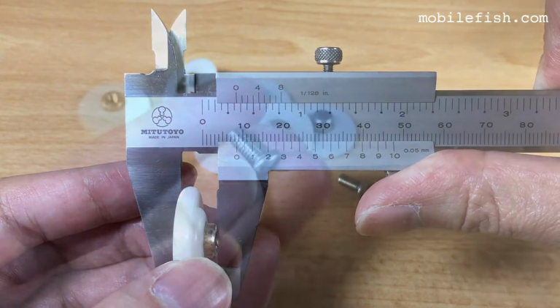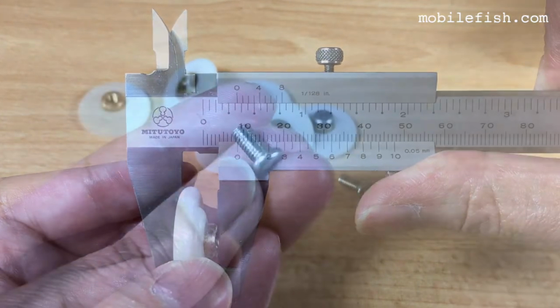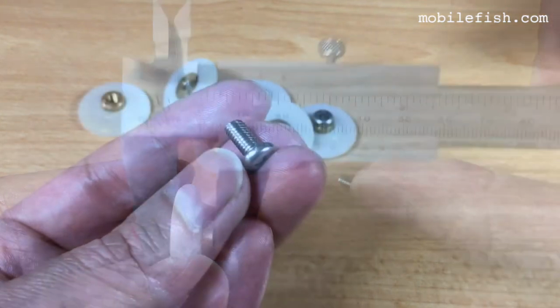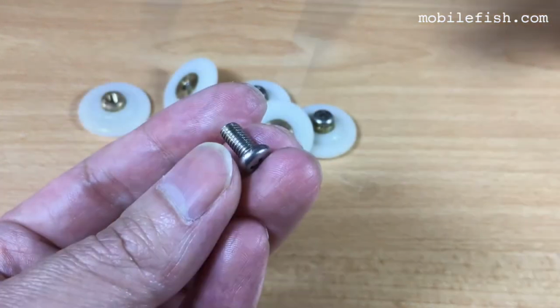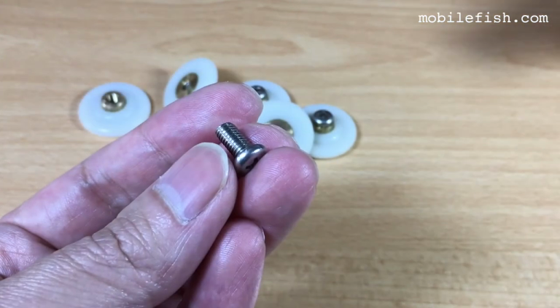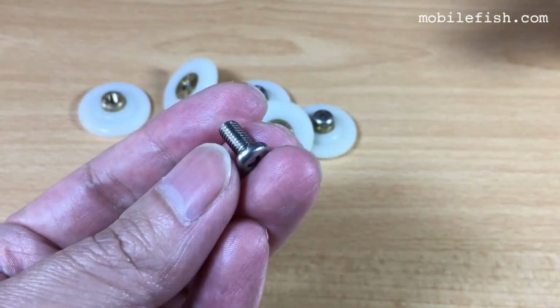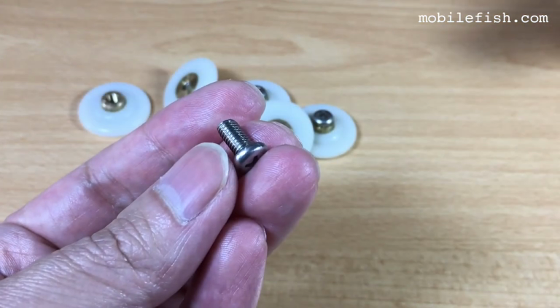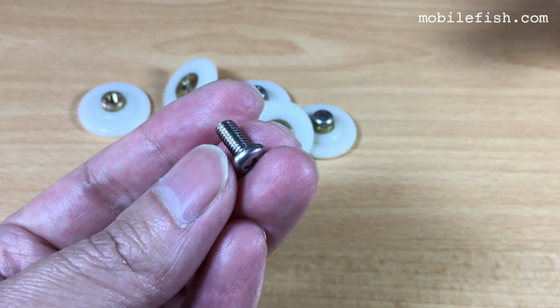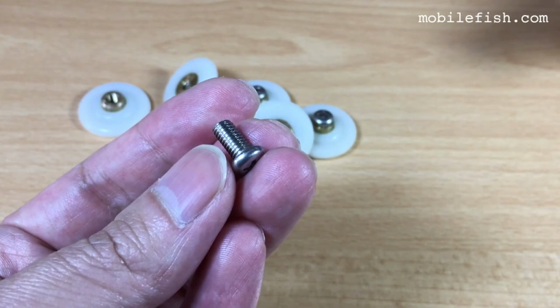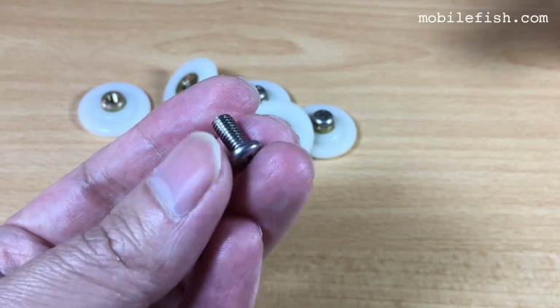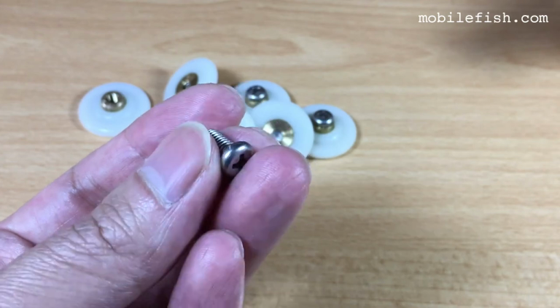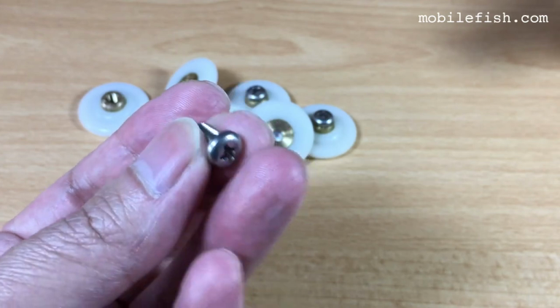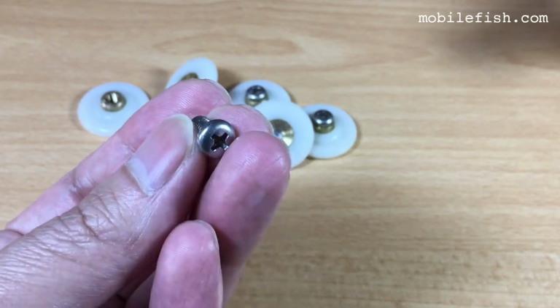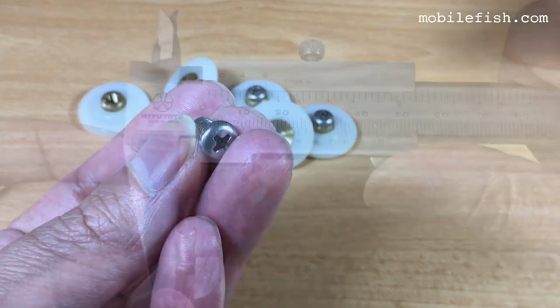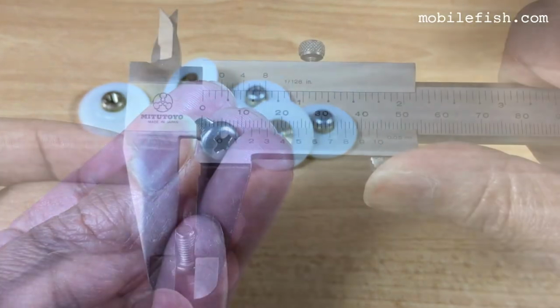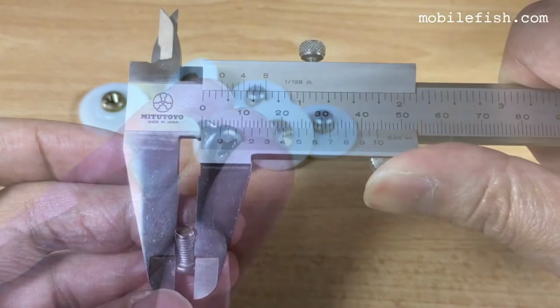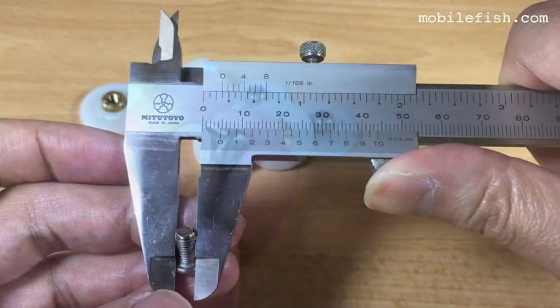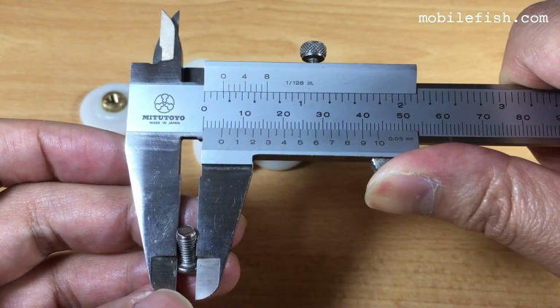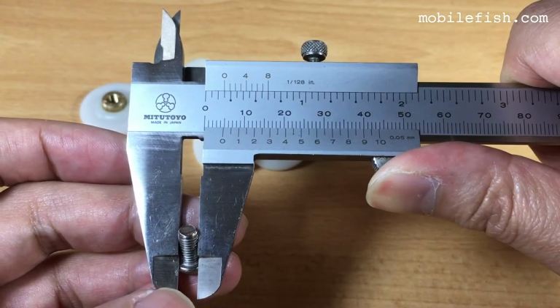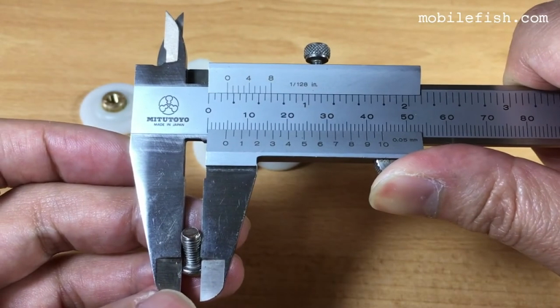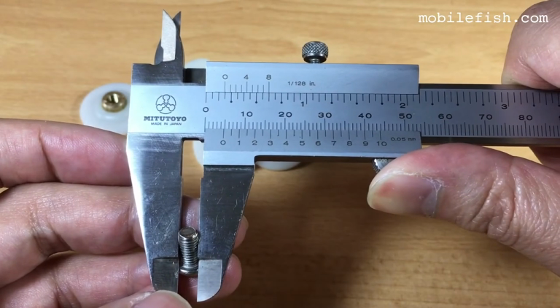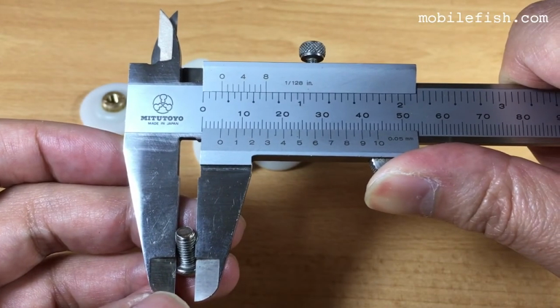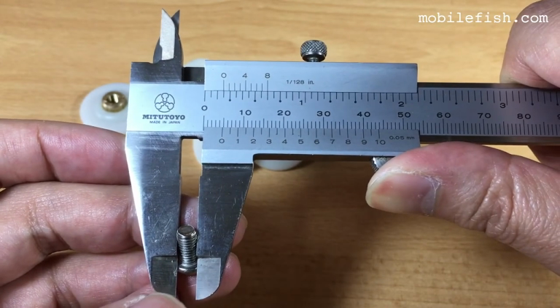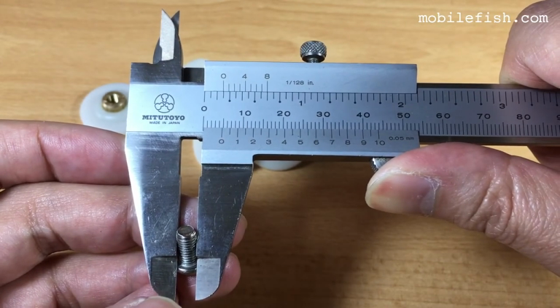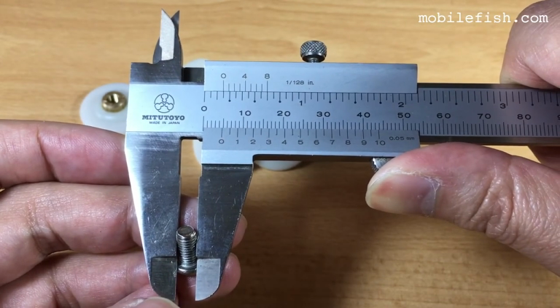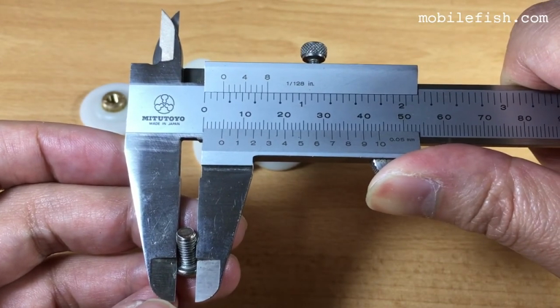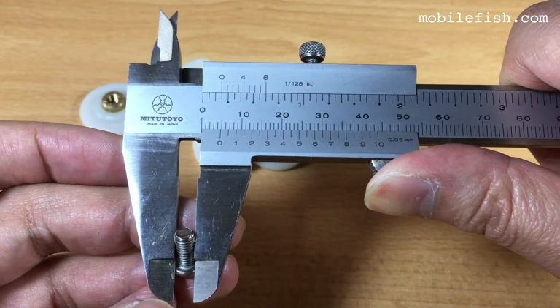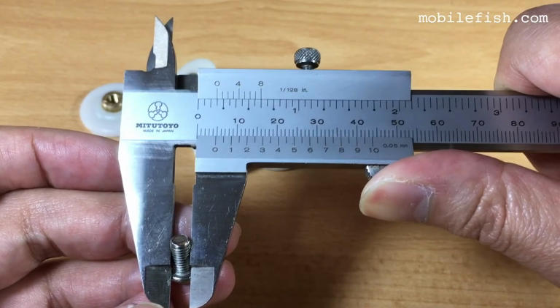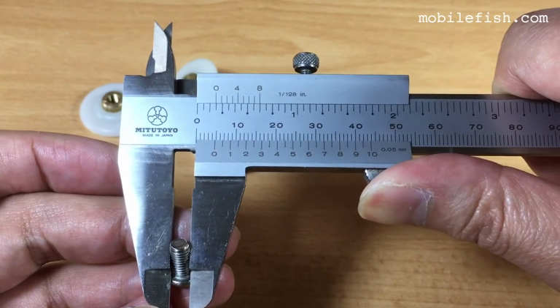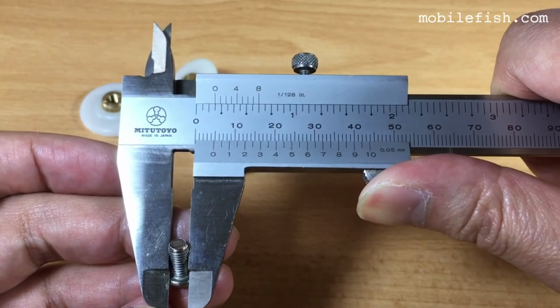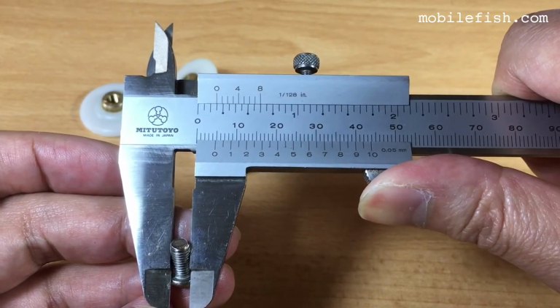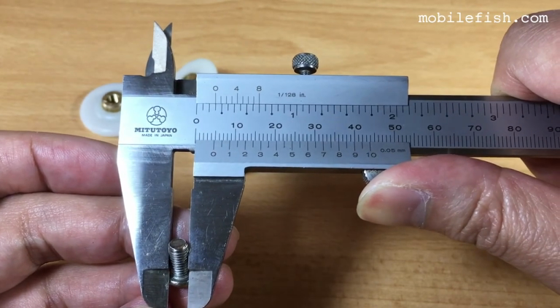This is the stainless steel screw. The outside diameter is 4.8 millimeters.